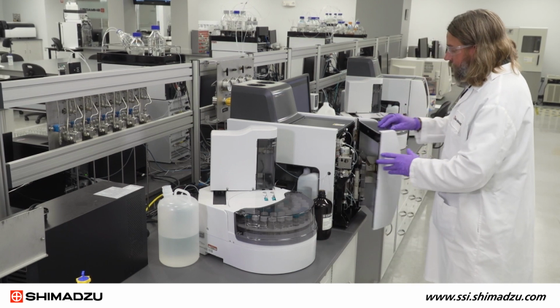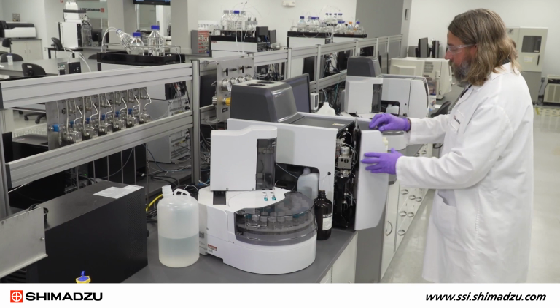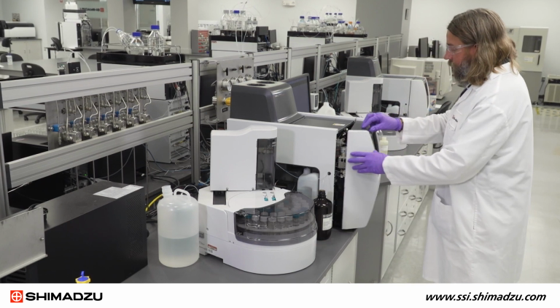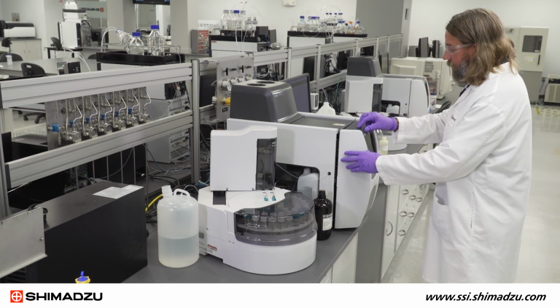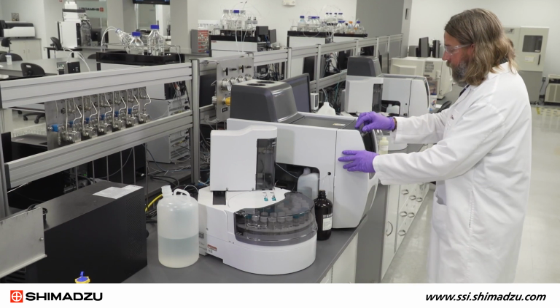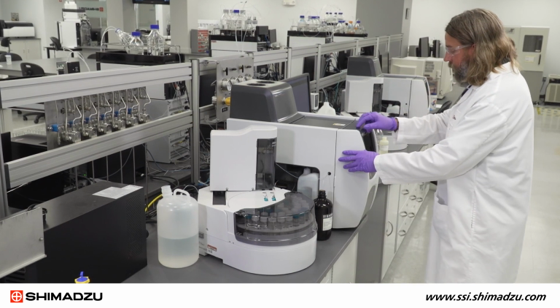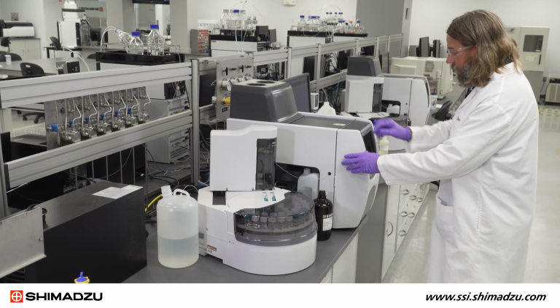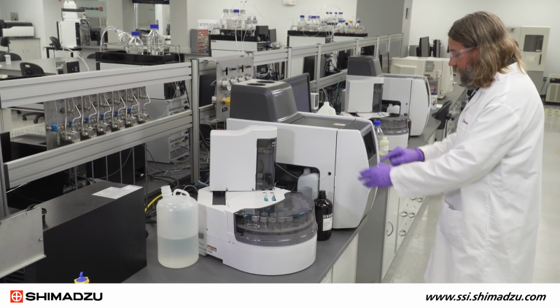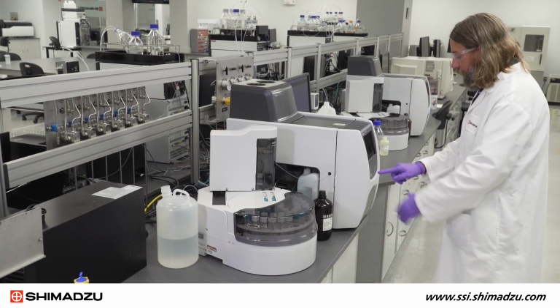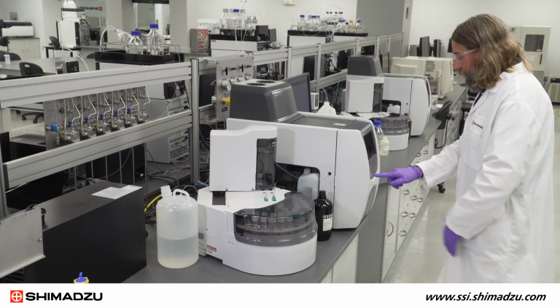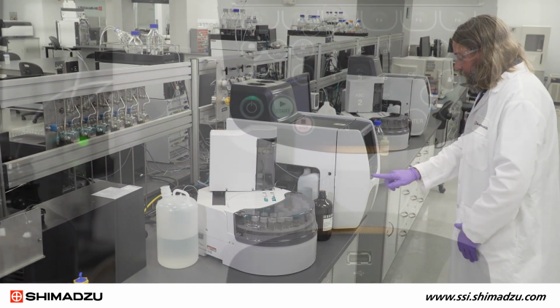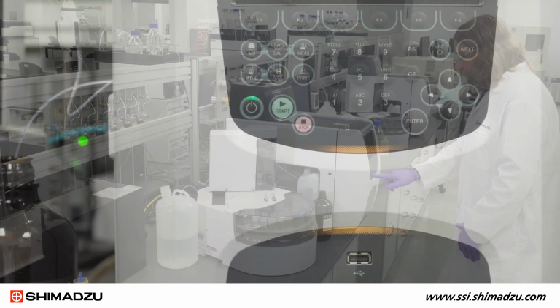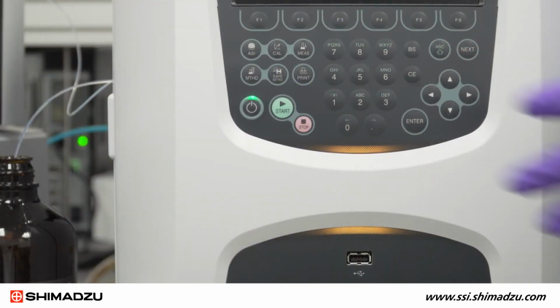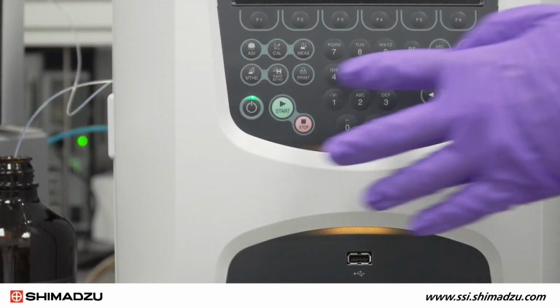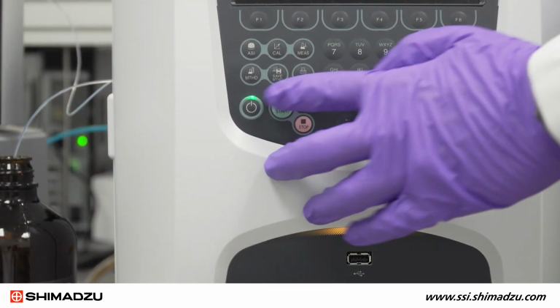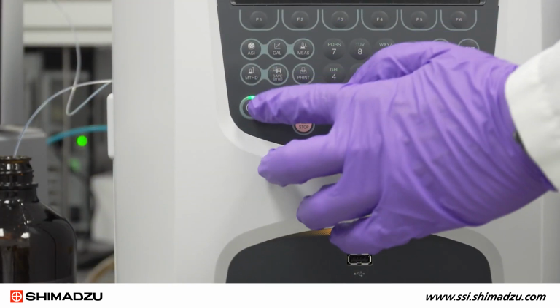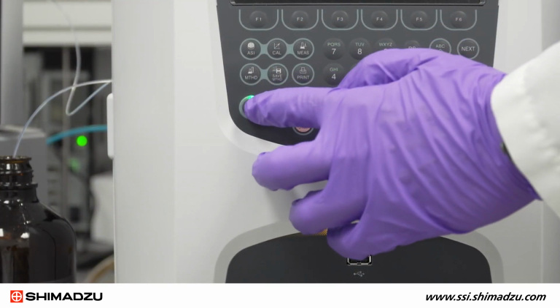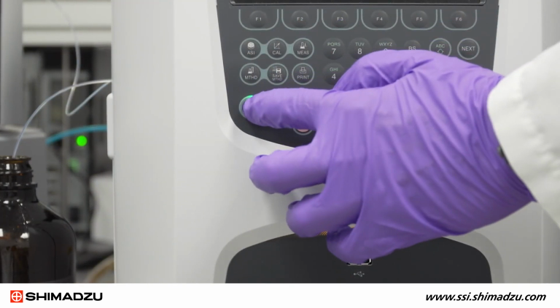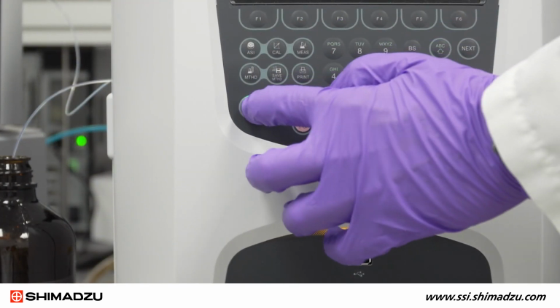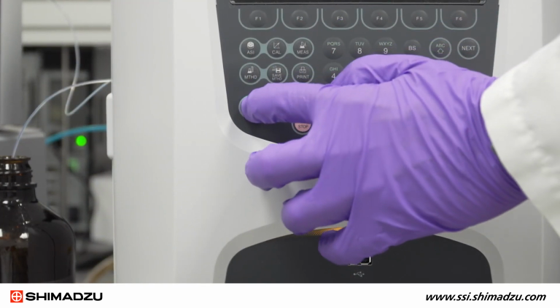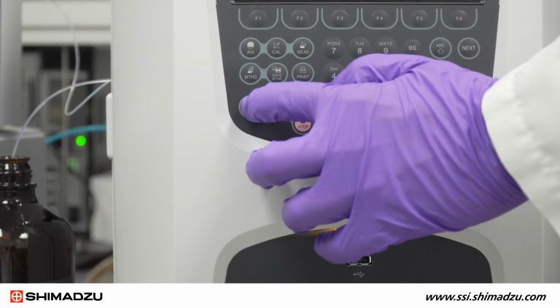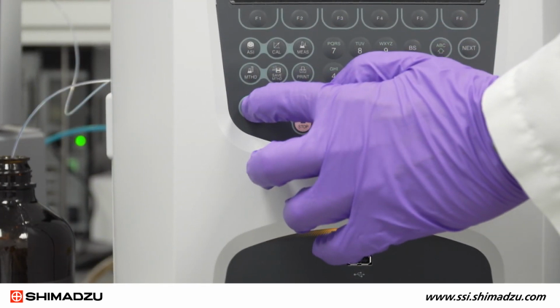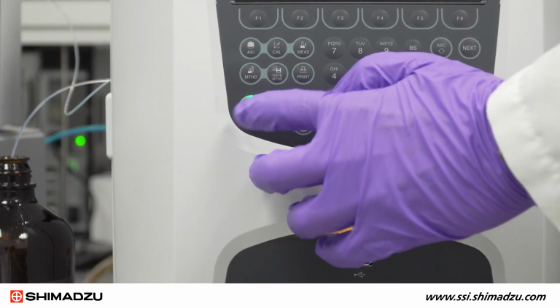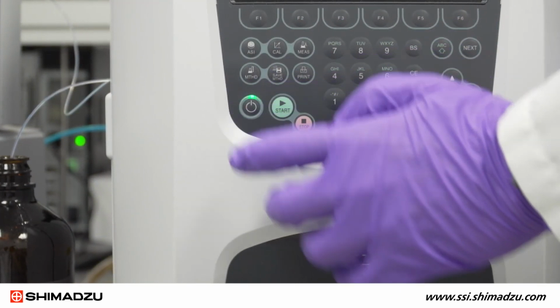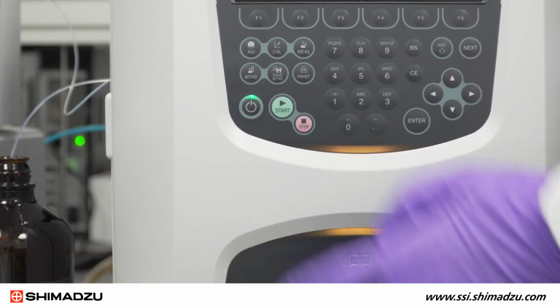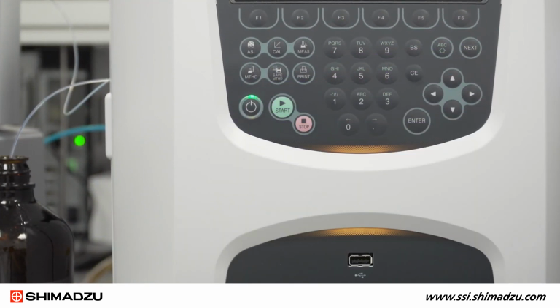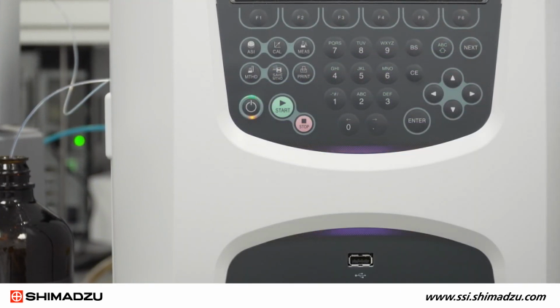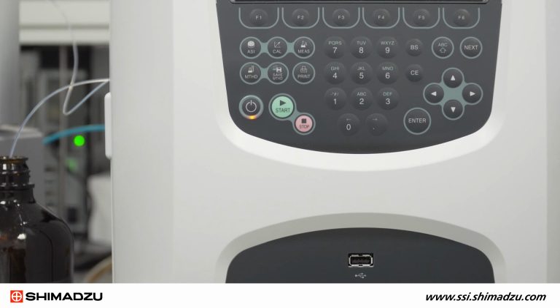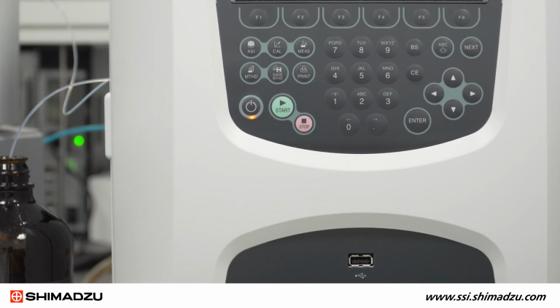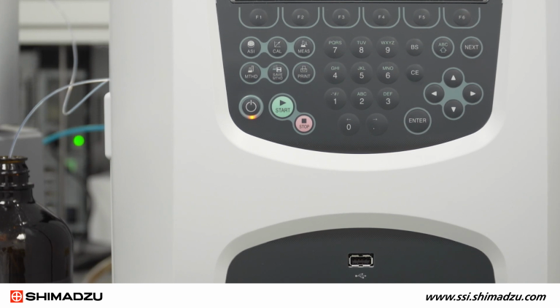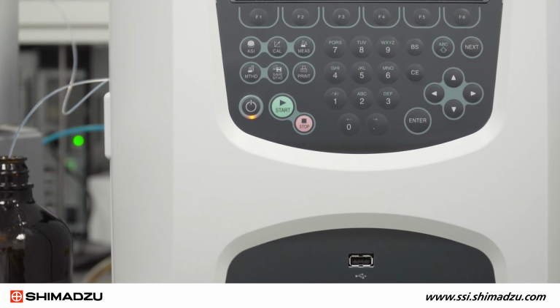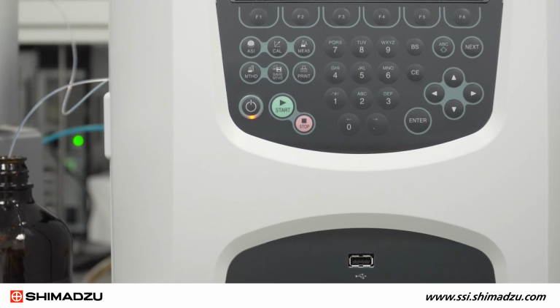Before beginning this procedure, make sure the instrument is turned off and that the furnace is not heated up.